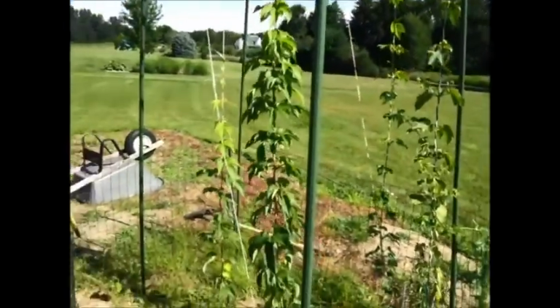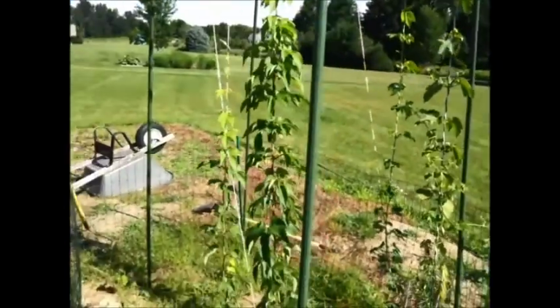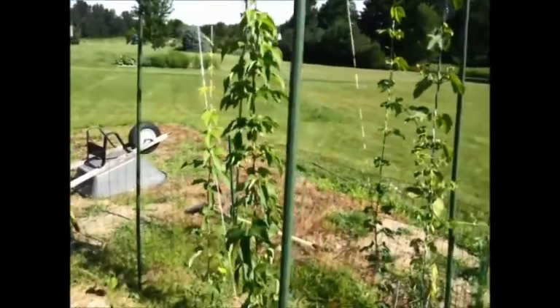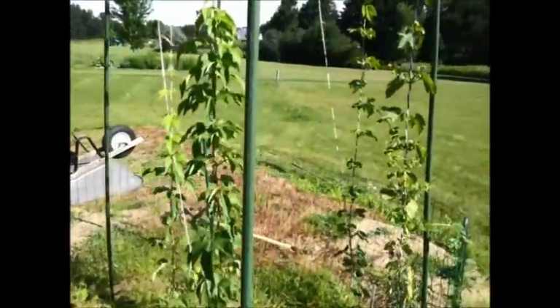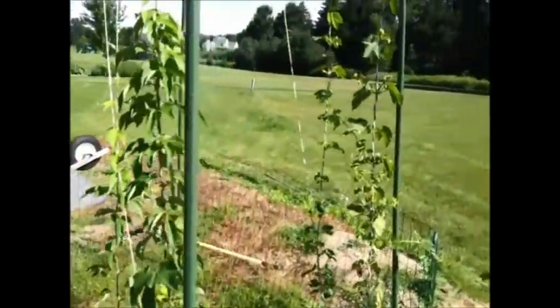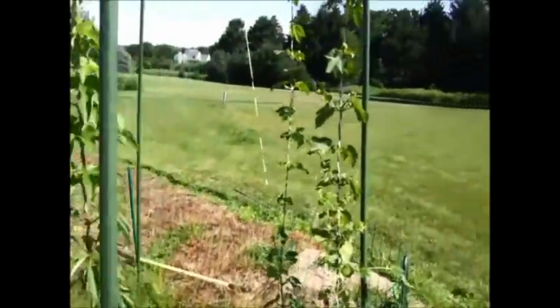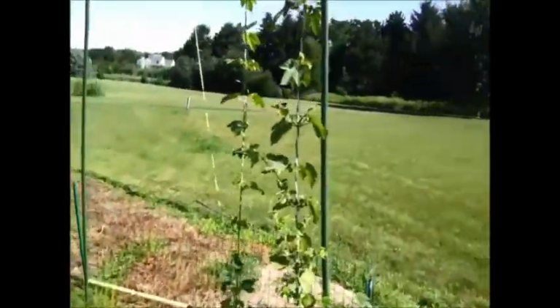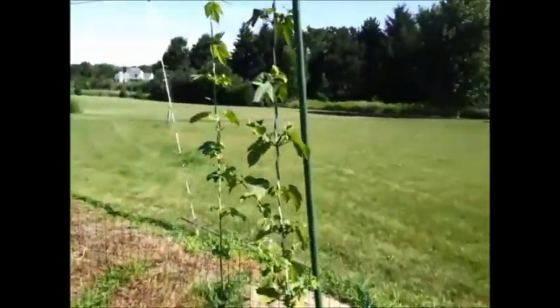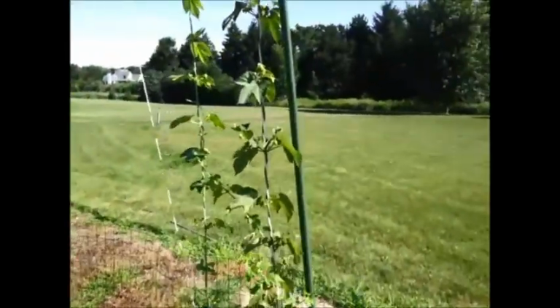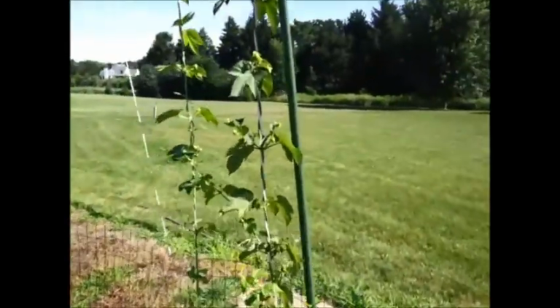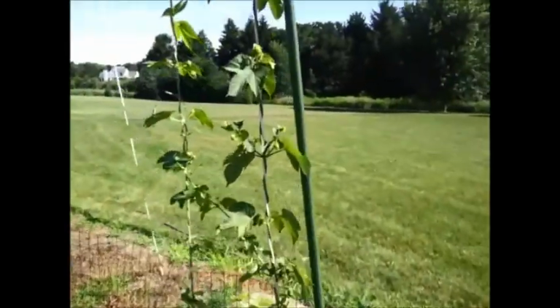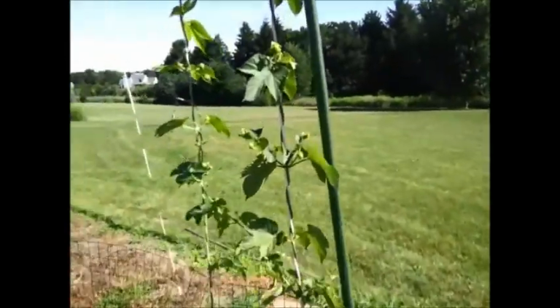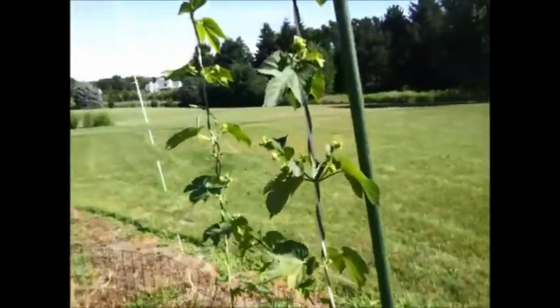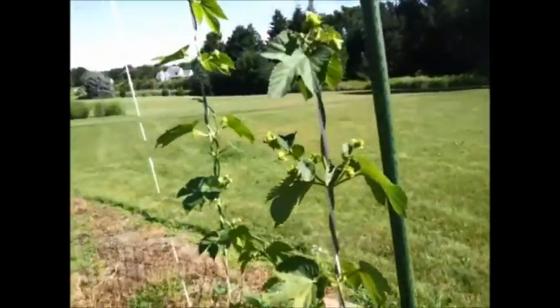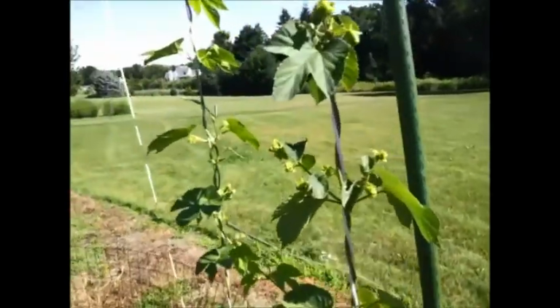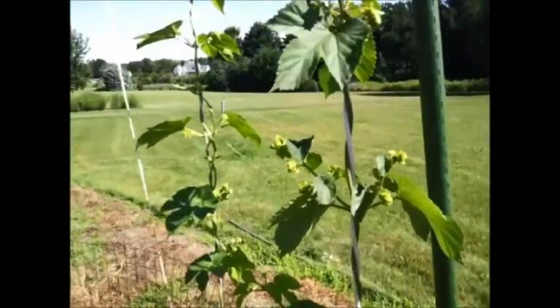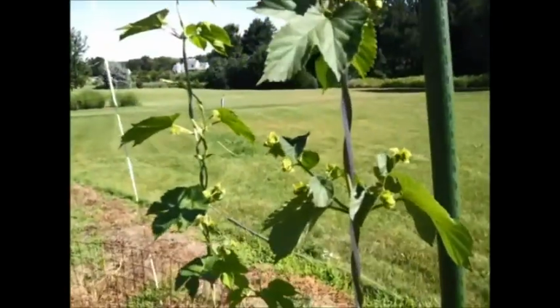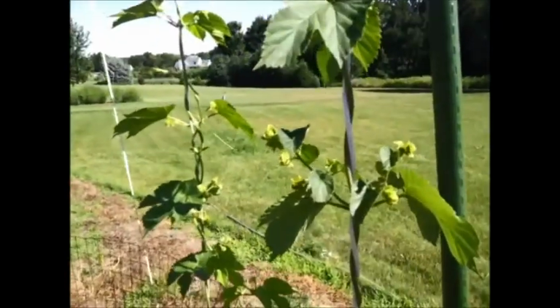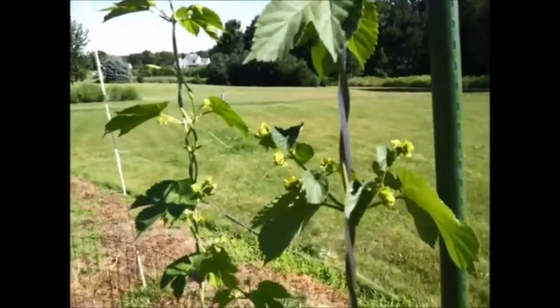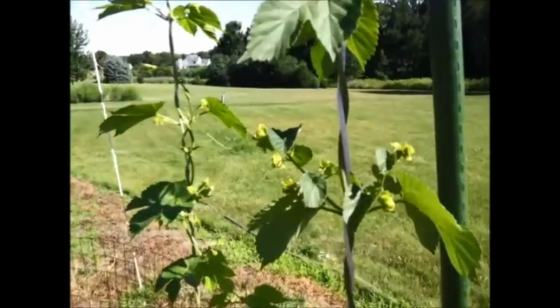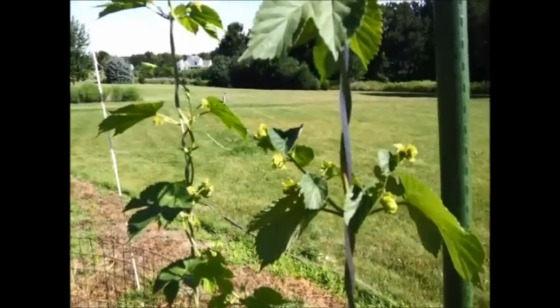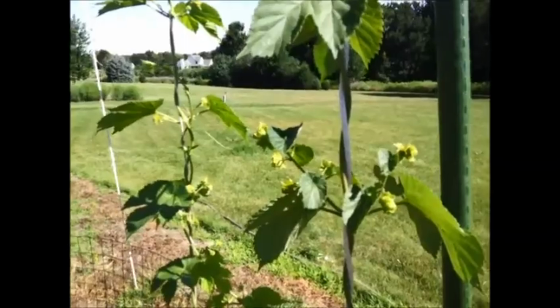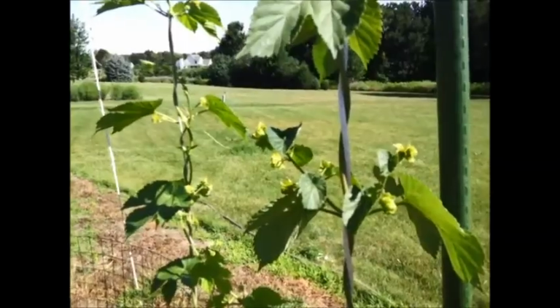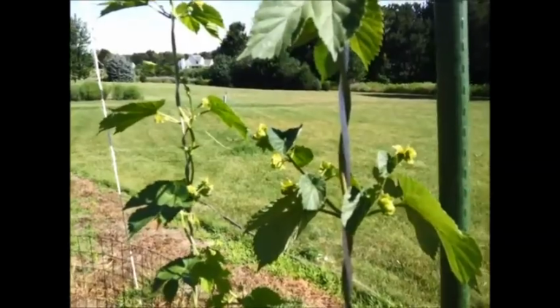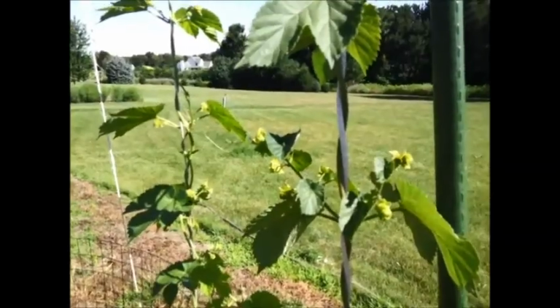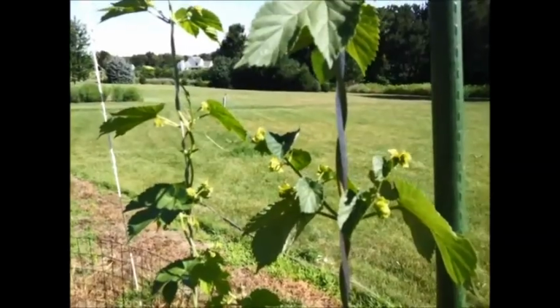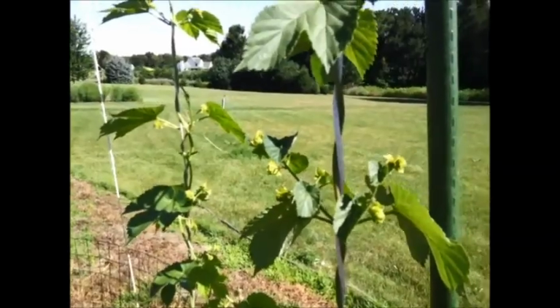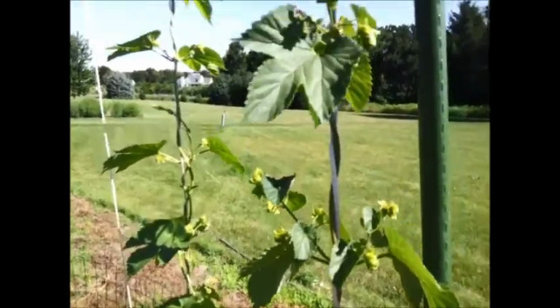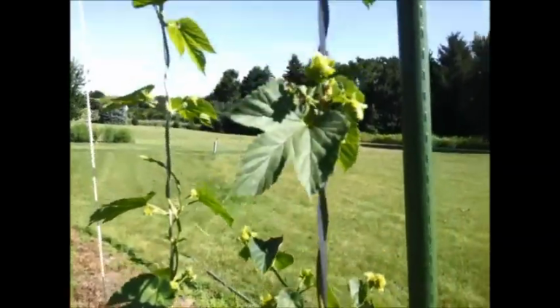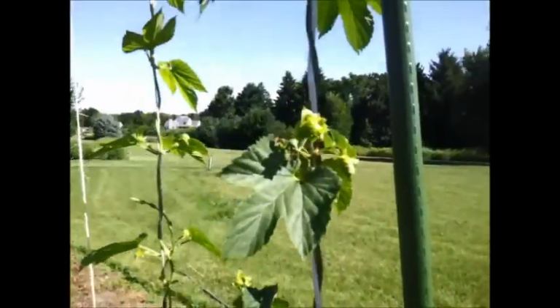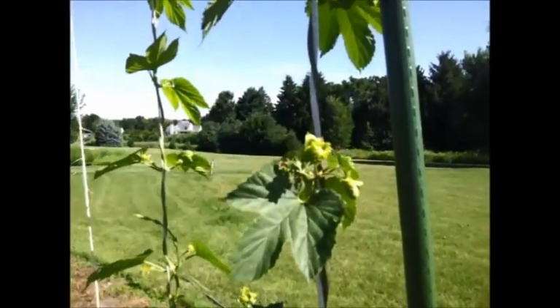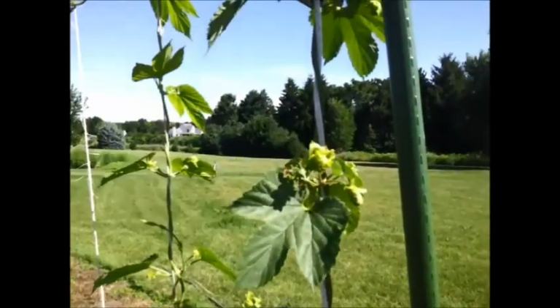I'm getting a lot of burrs on these hops.